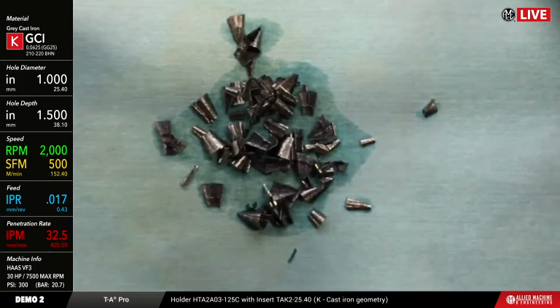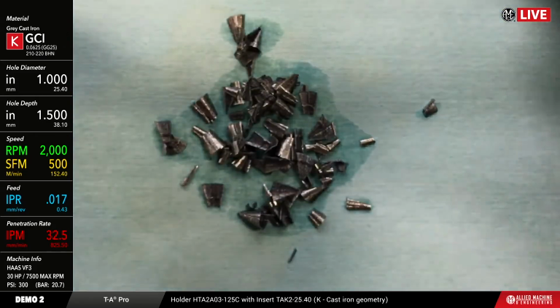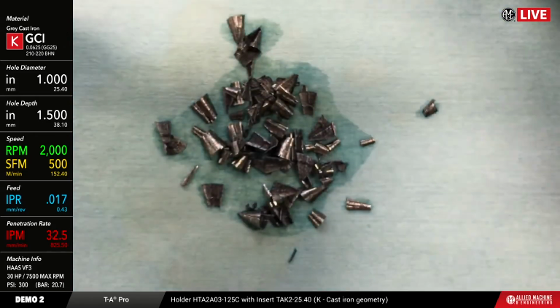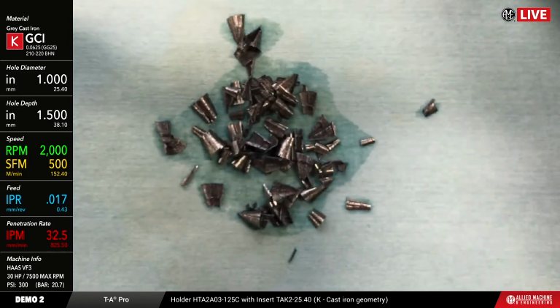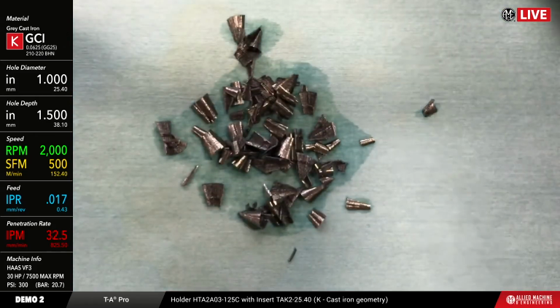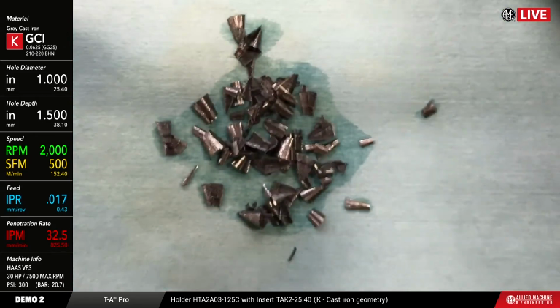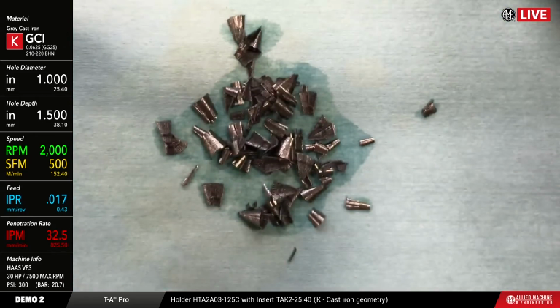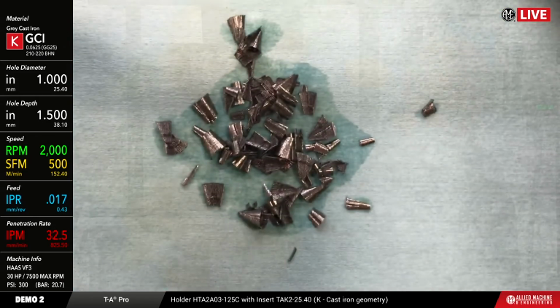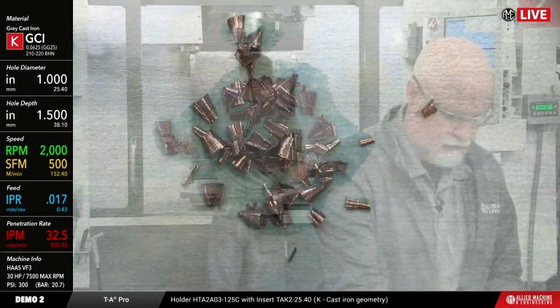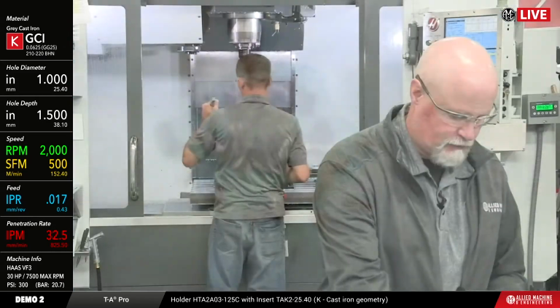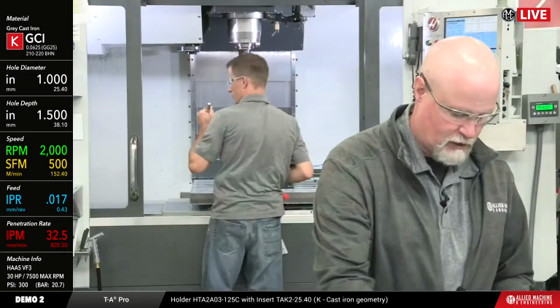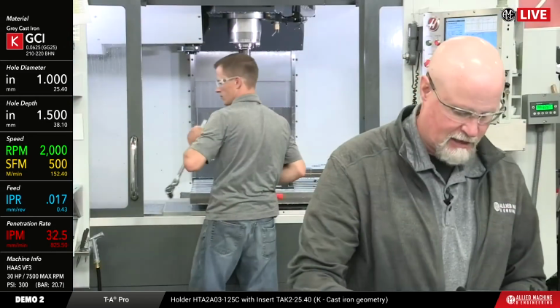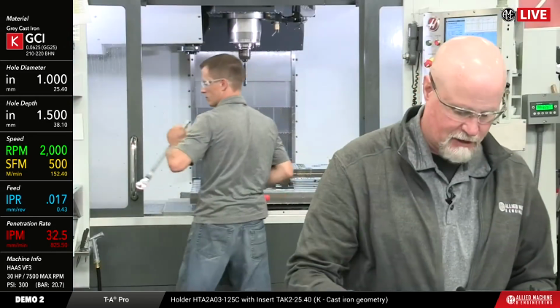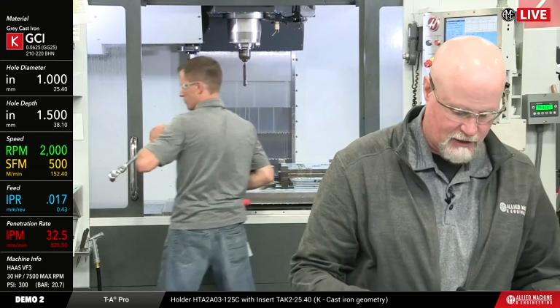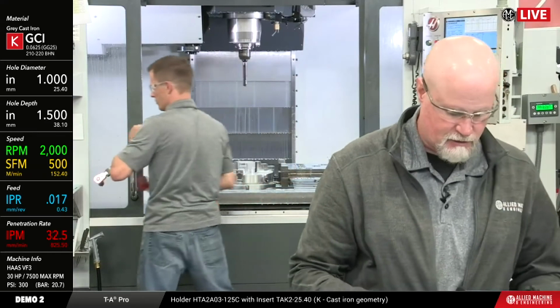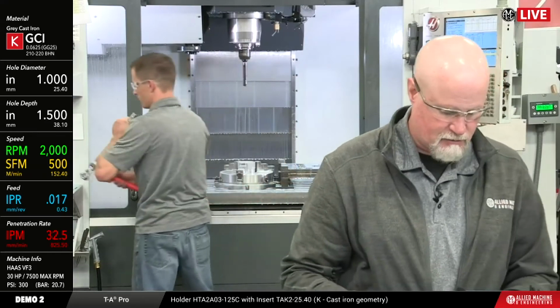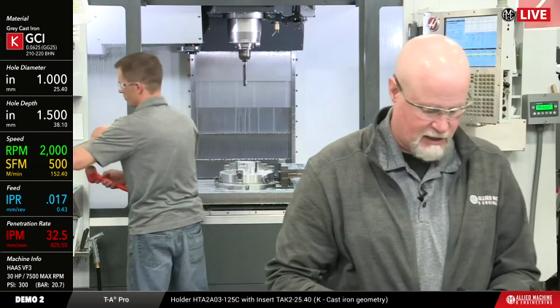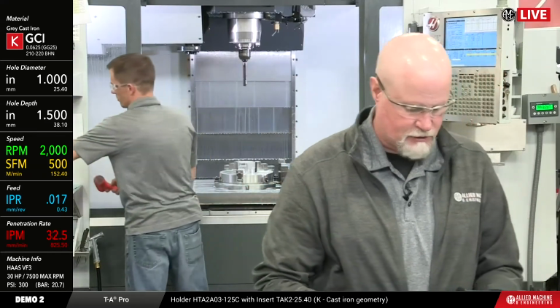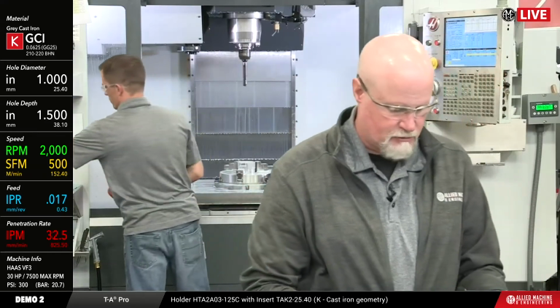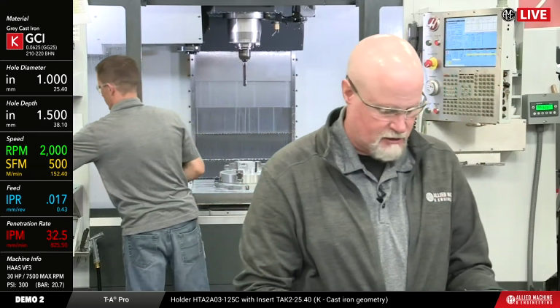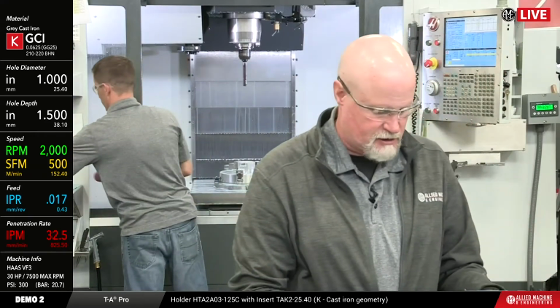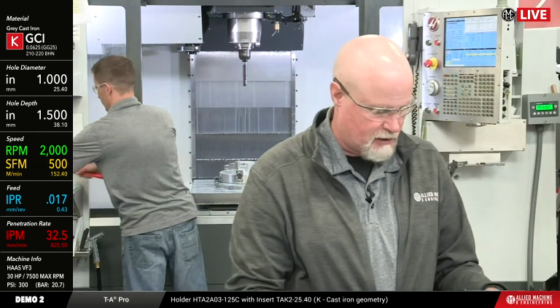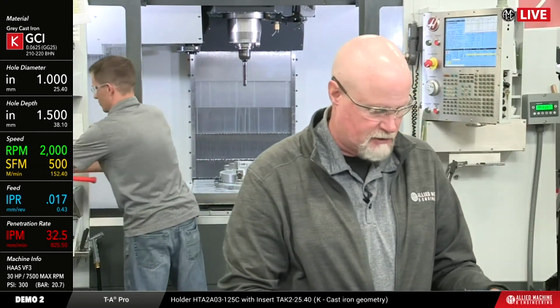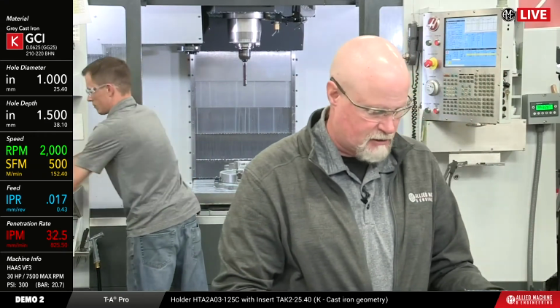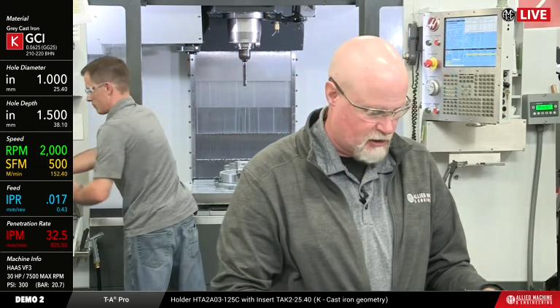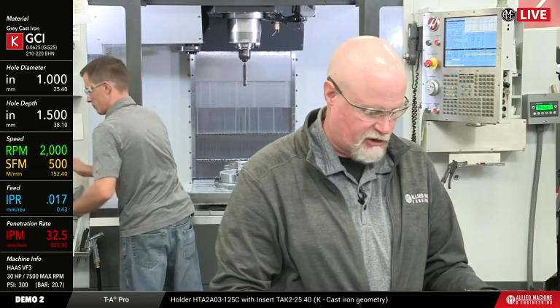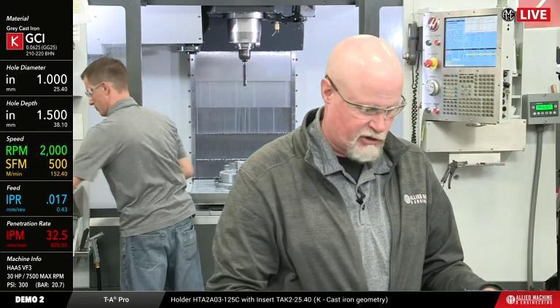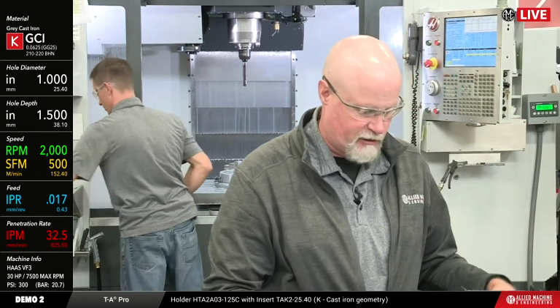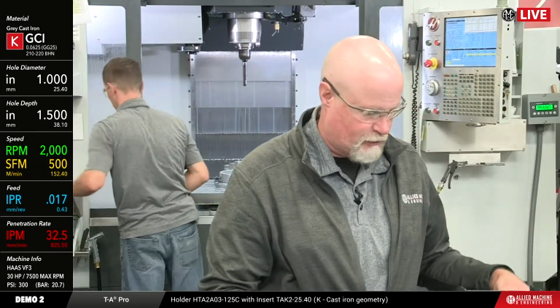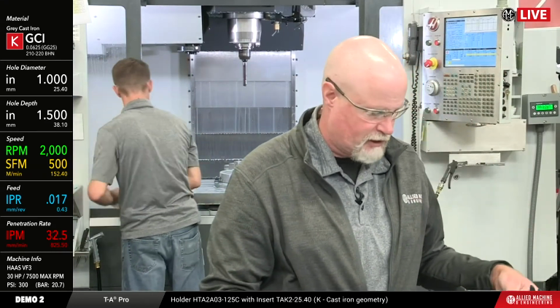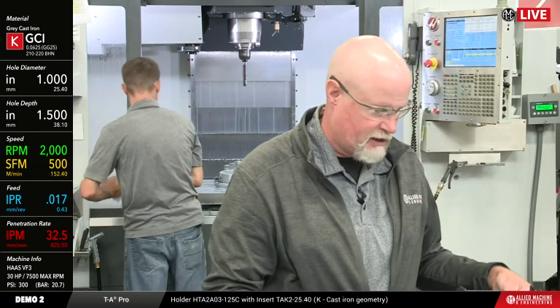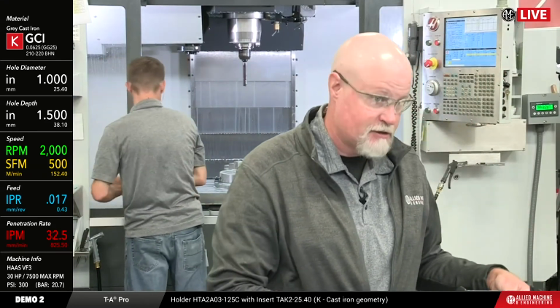If I were to give you a guess on the 4340 application, my guess would be that it's probably somewhere in a 30 to 40 range.